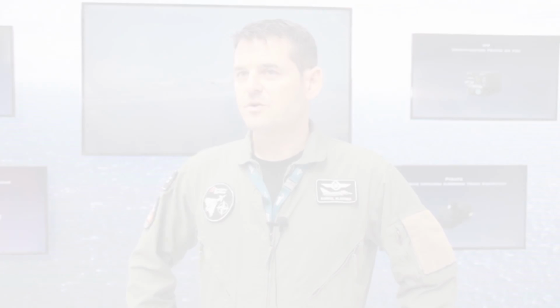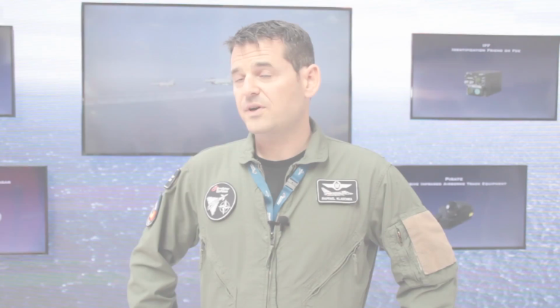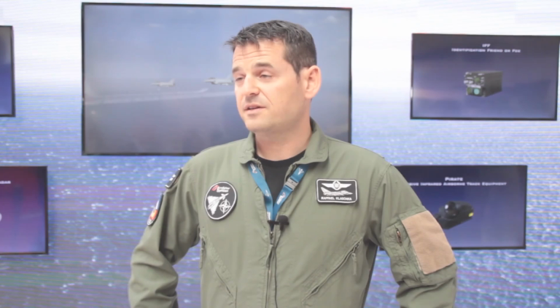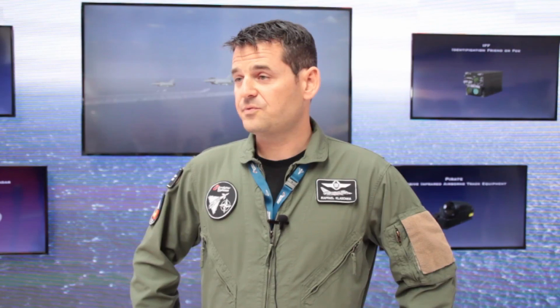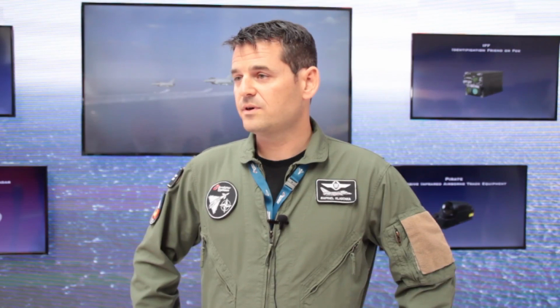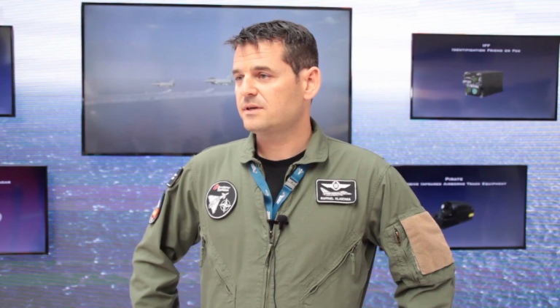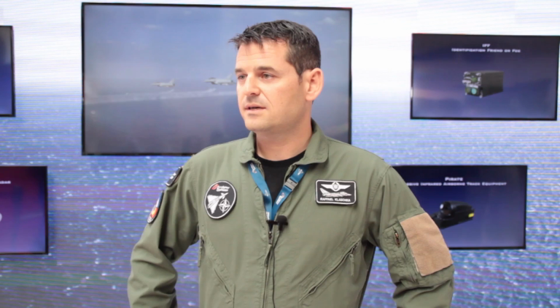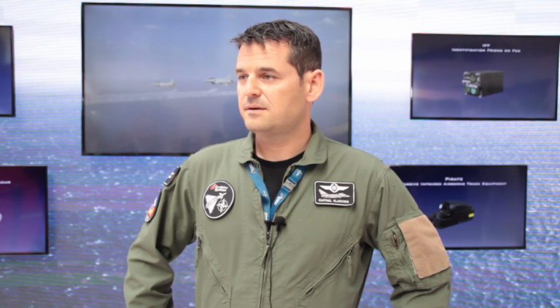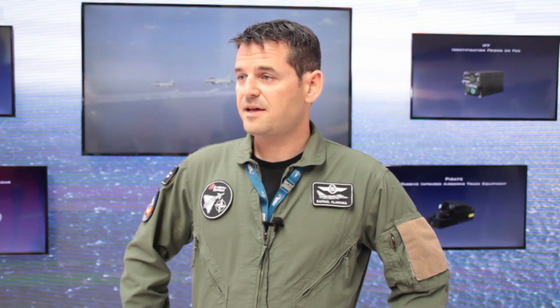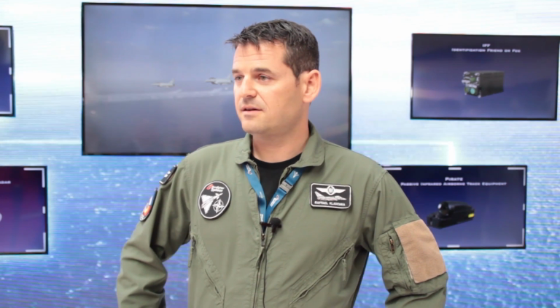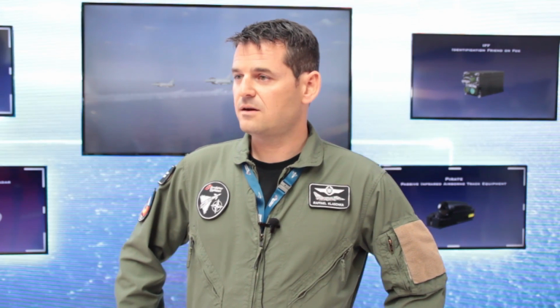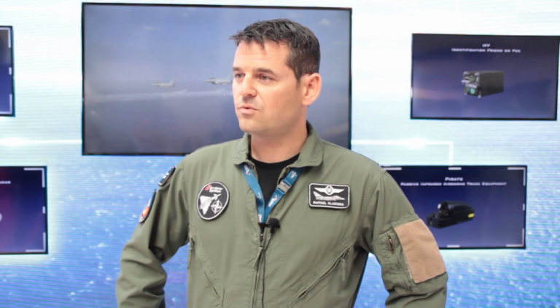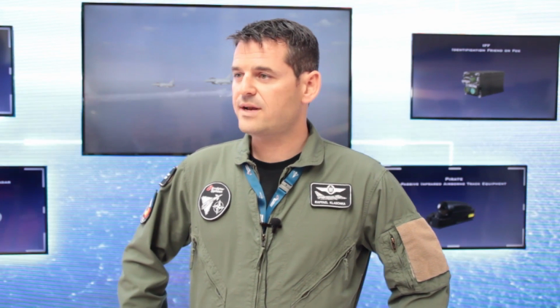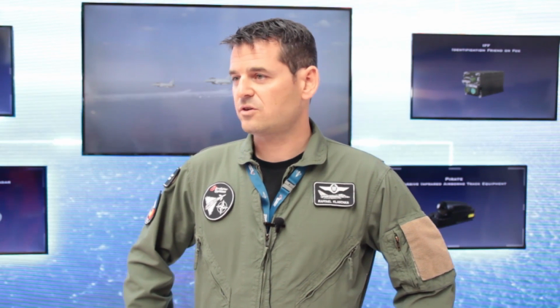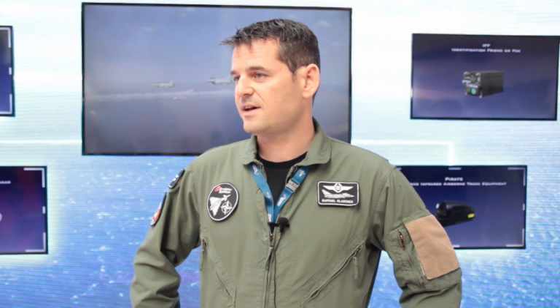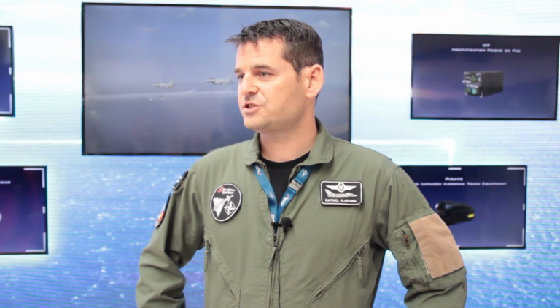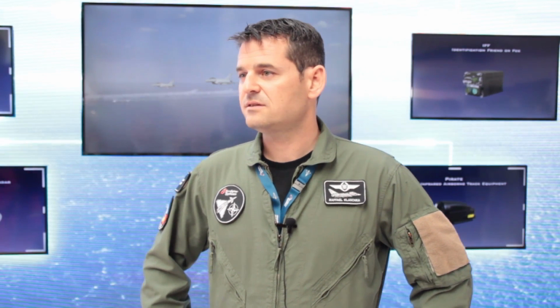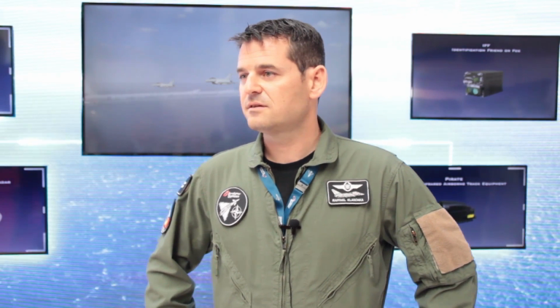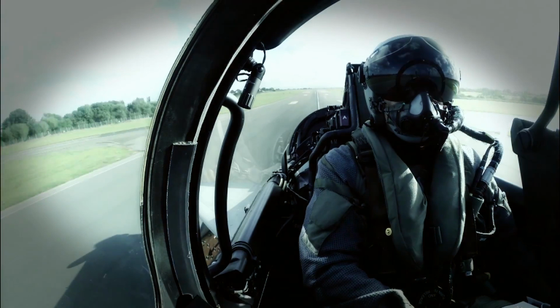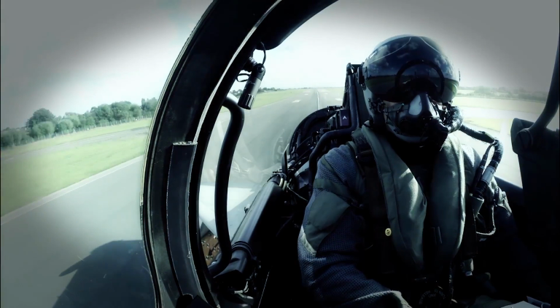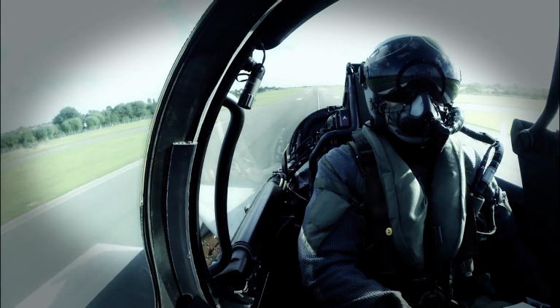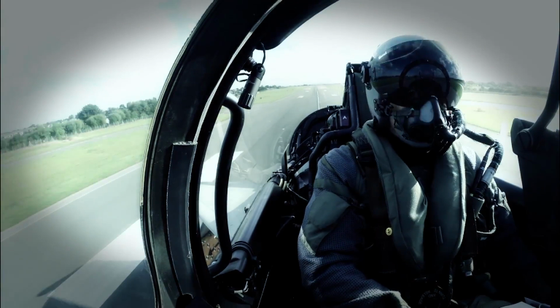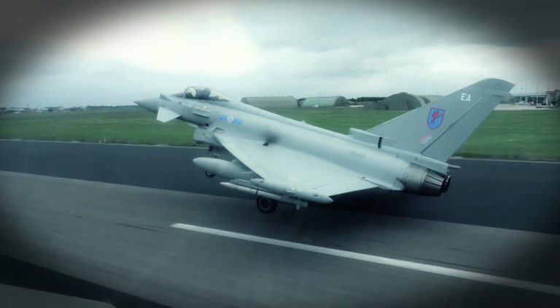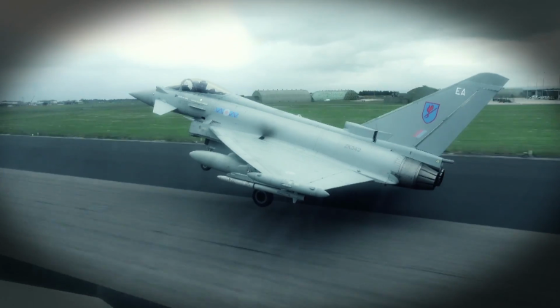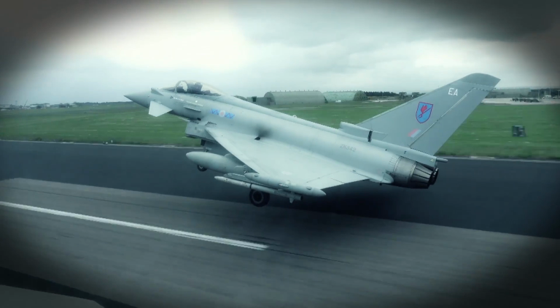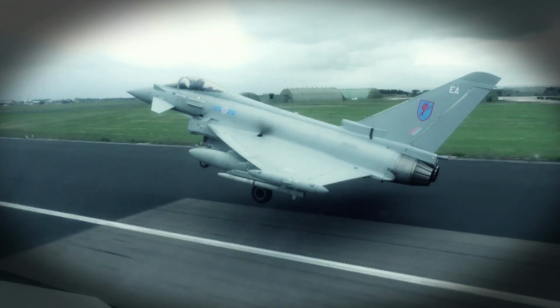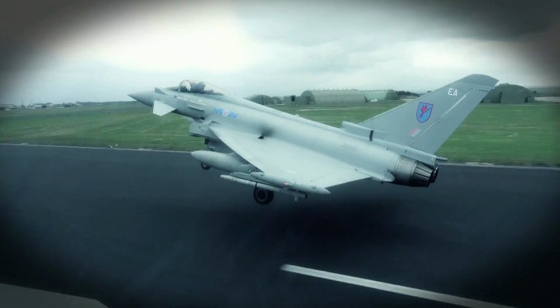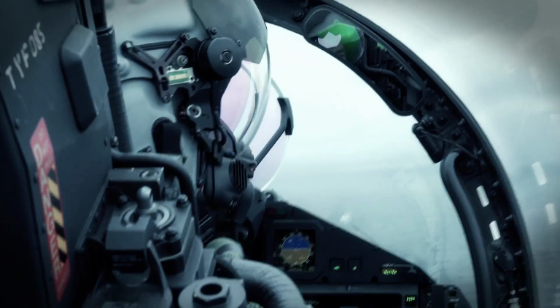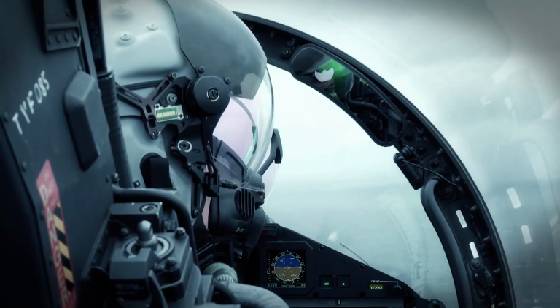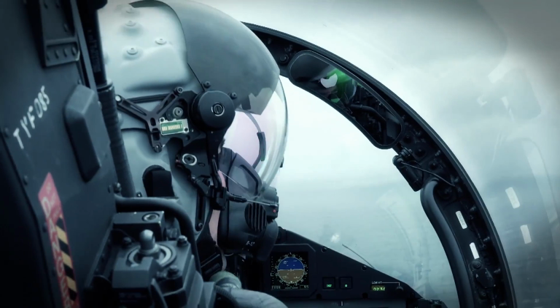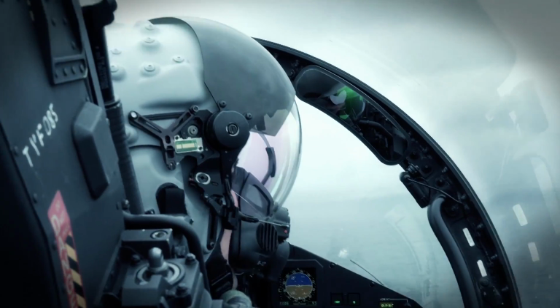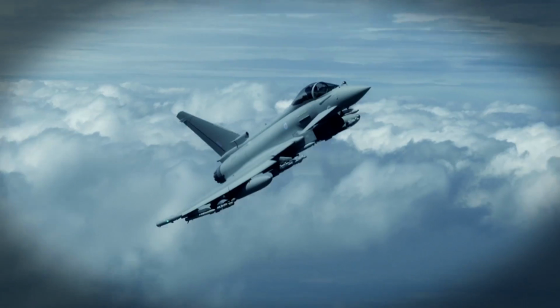The Eurofighter Typhoon has a low radar cross-section, so it is also hard to detect on radar, but it is not stealth.